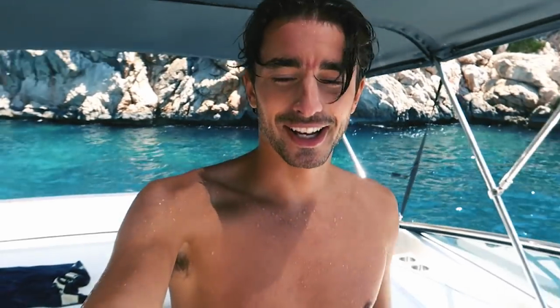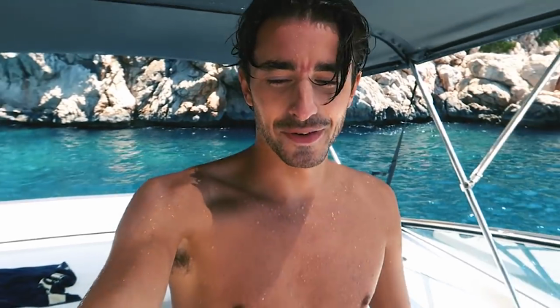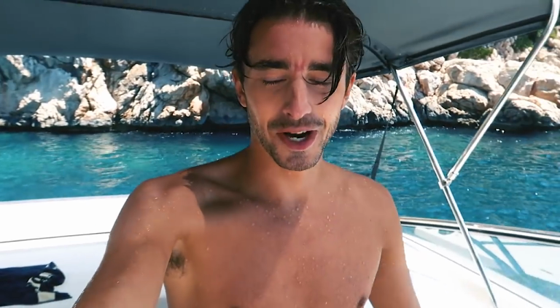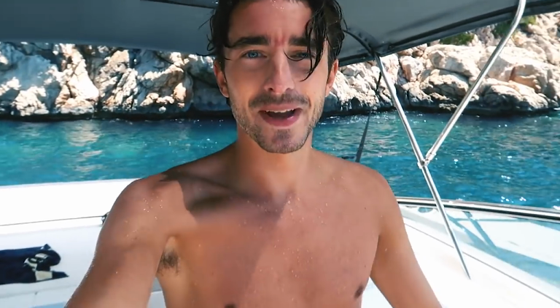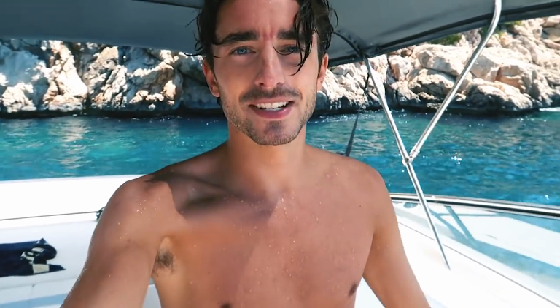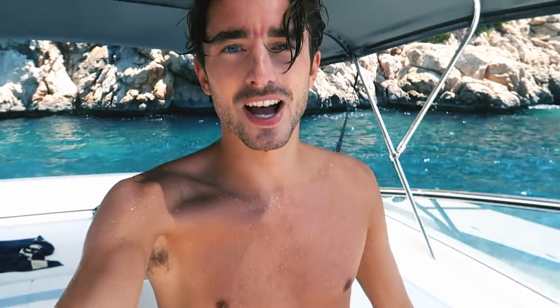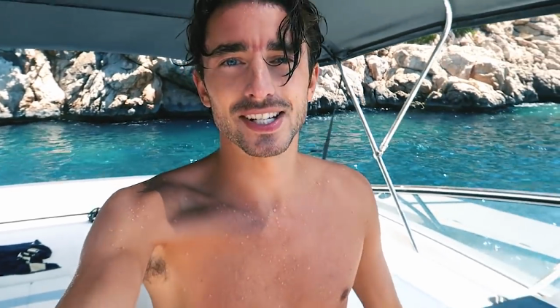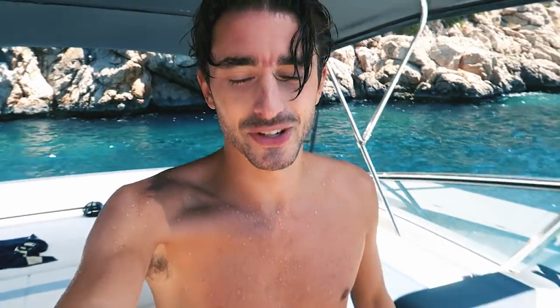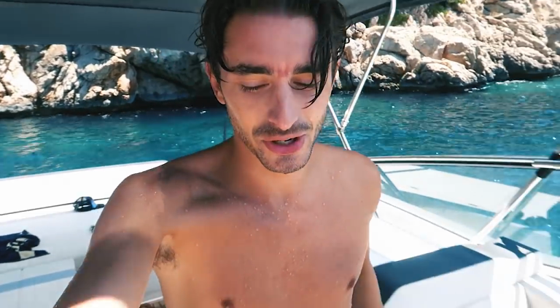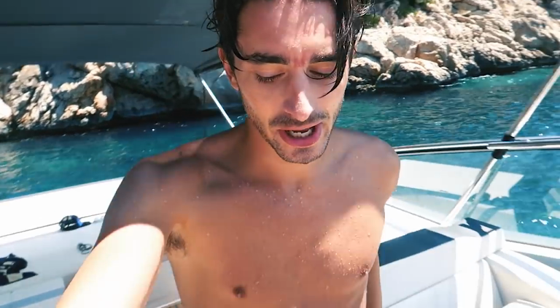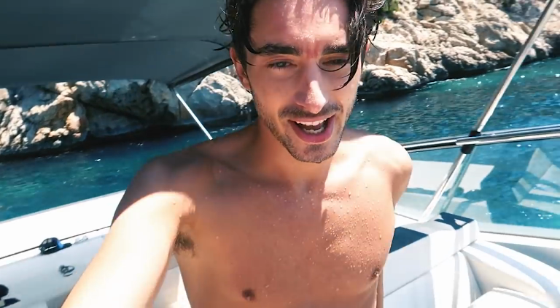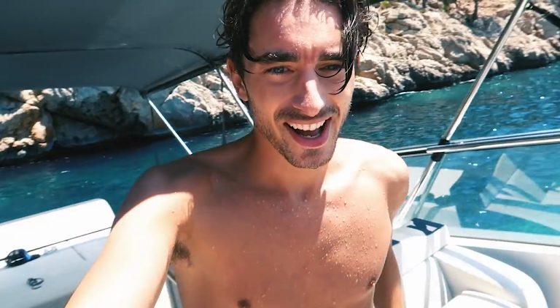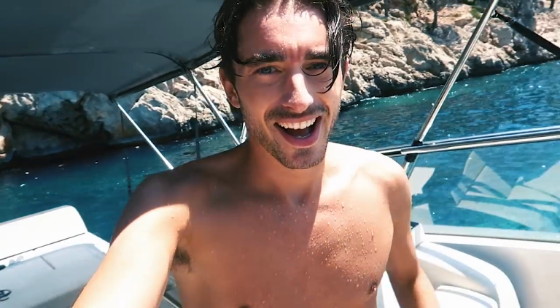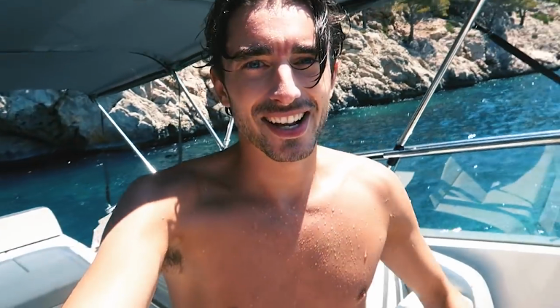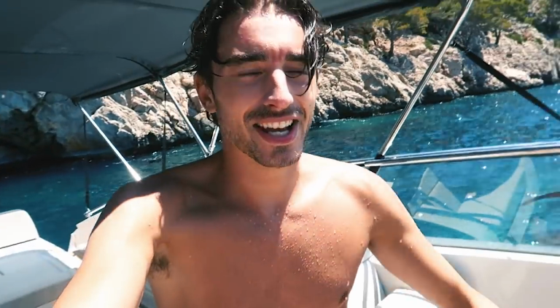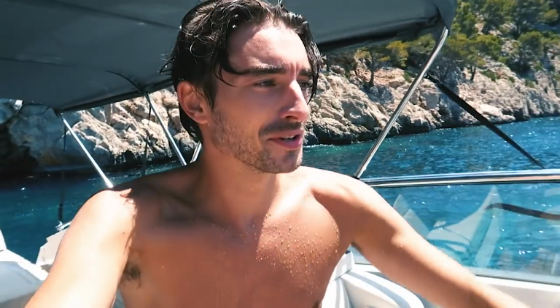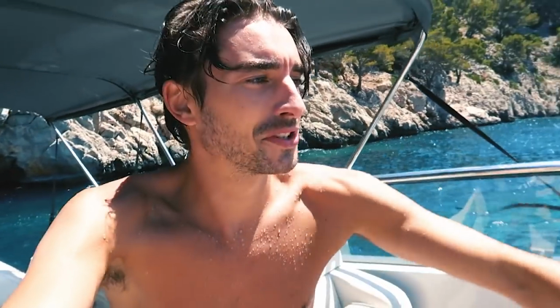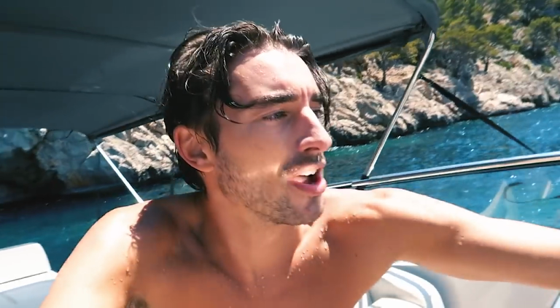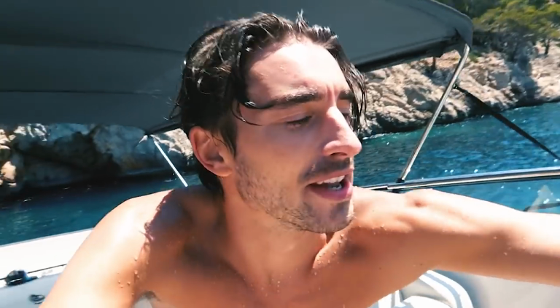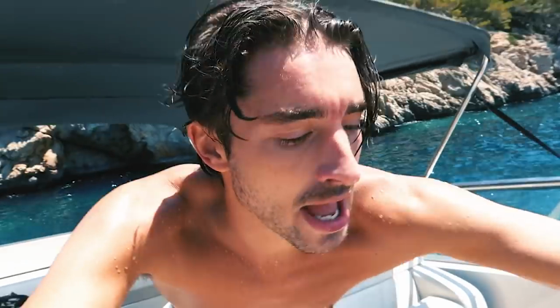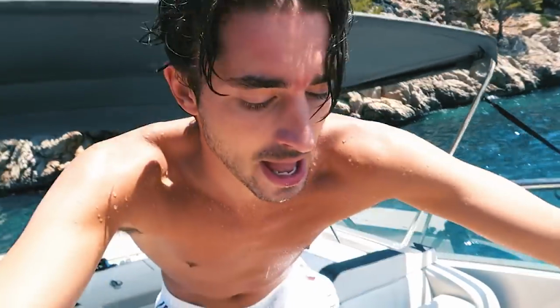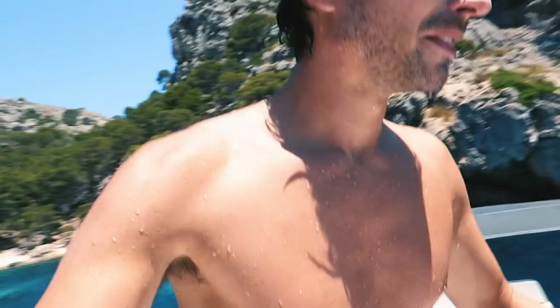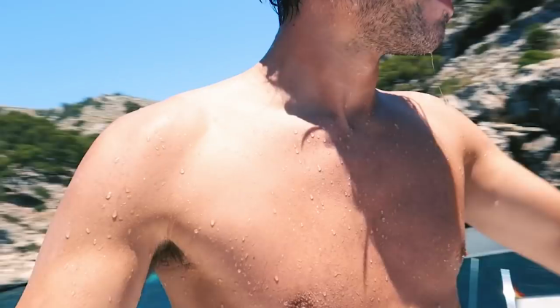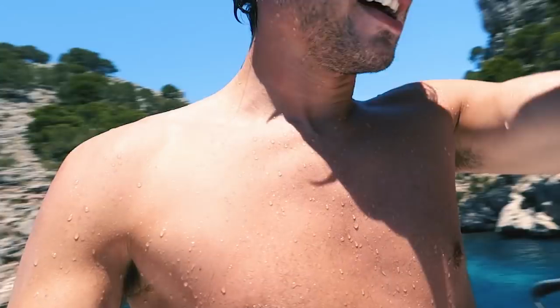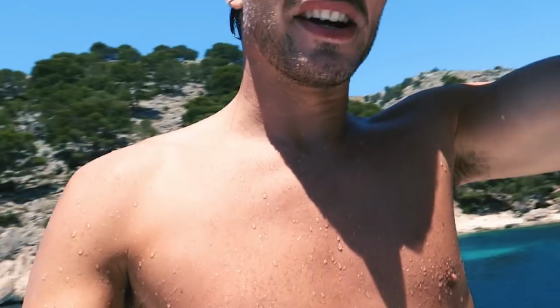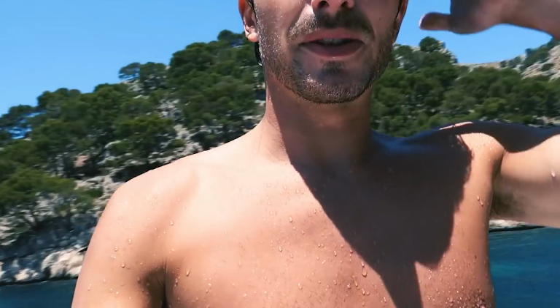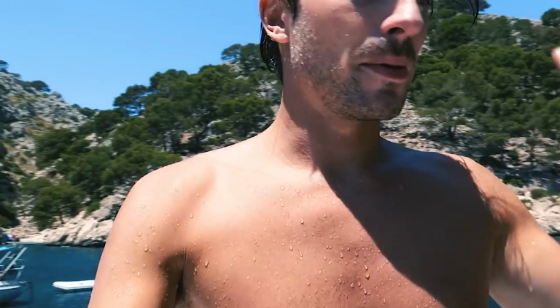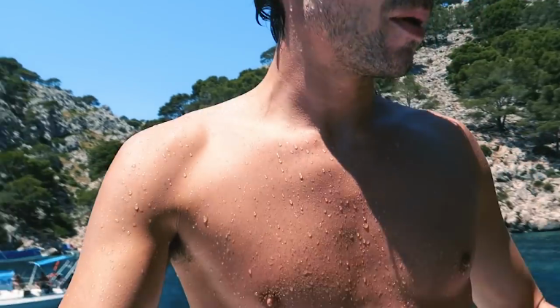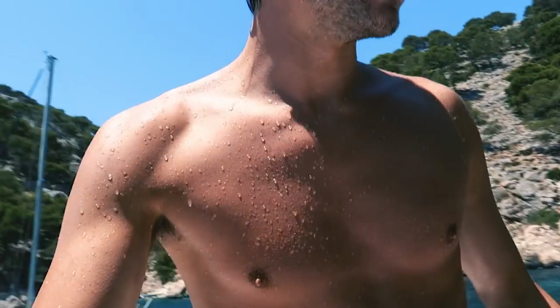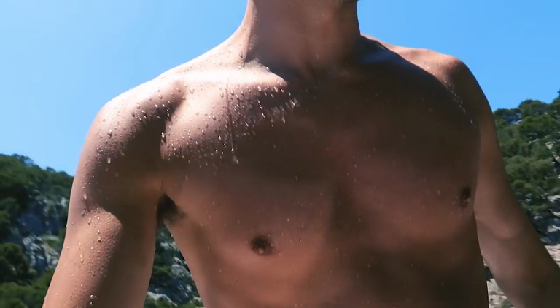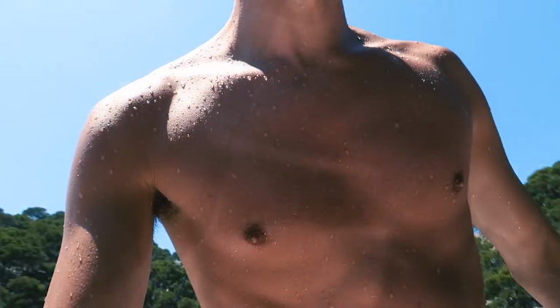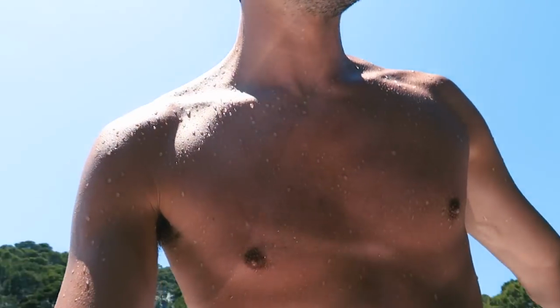Cliff jumping turned into a session of diving. It's probably a bit windy up here.